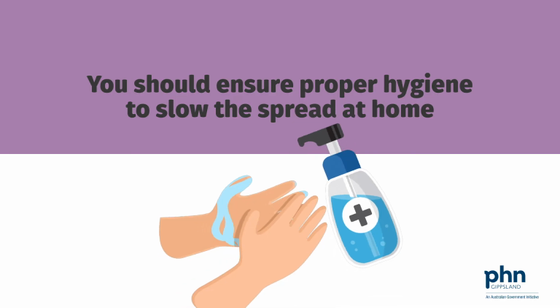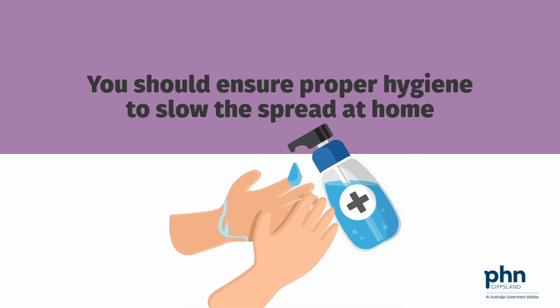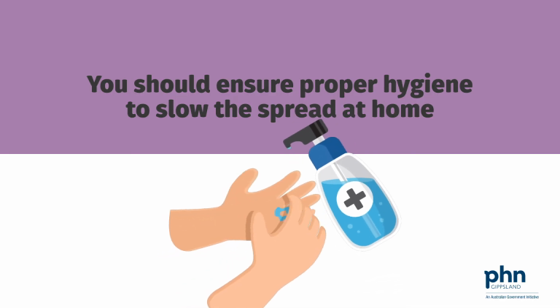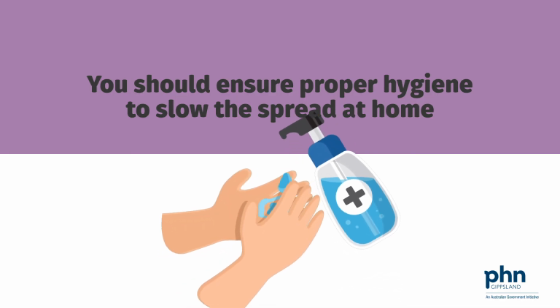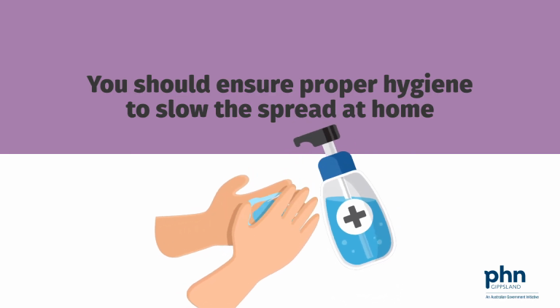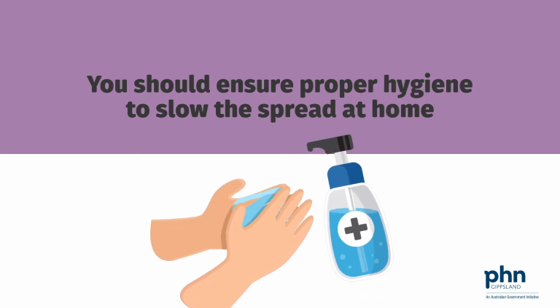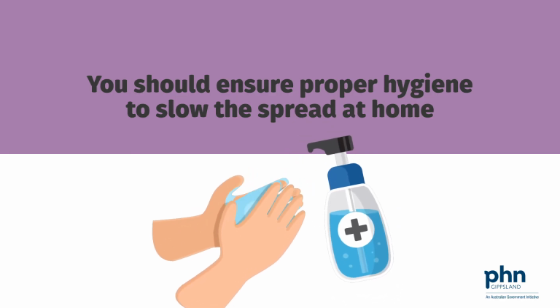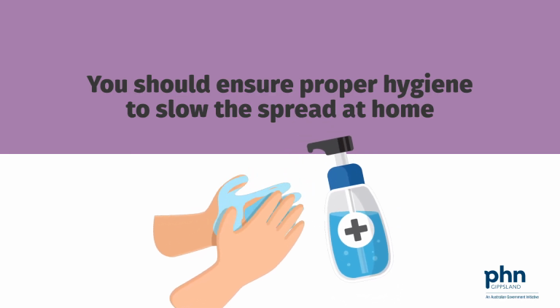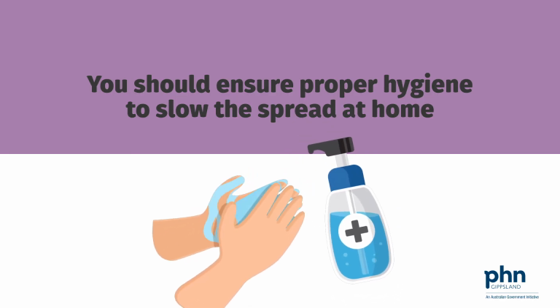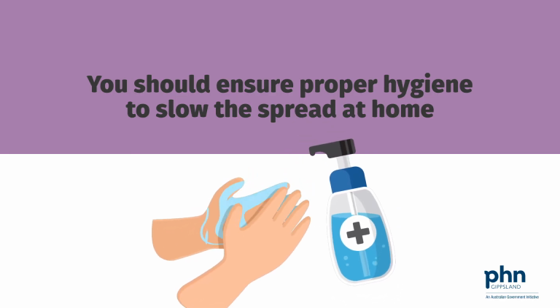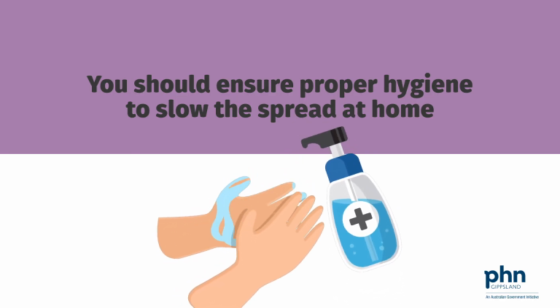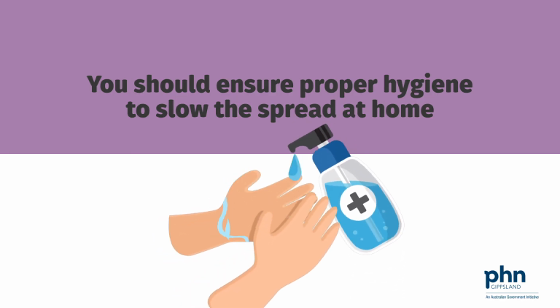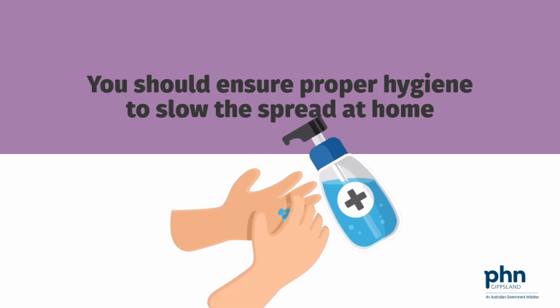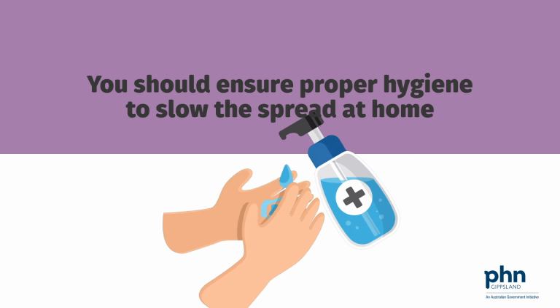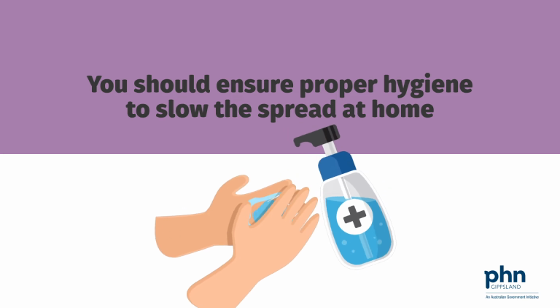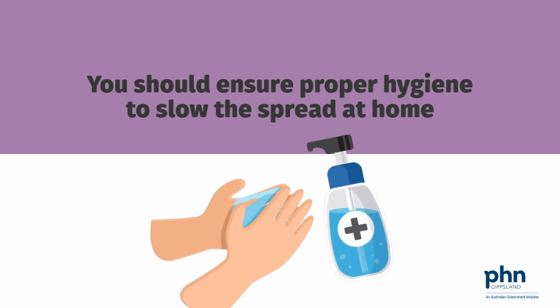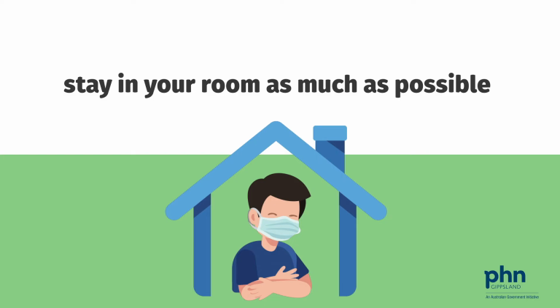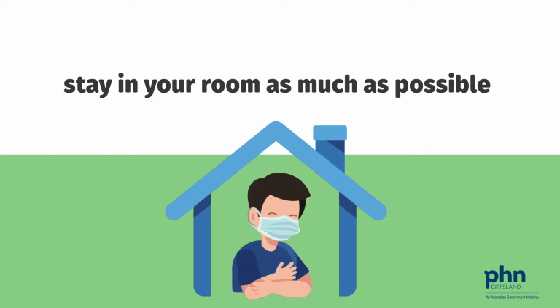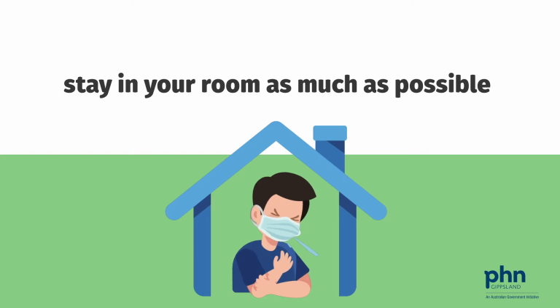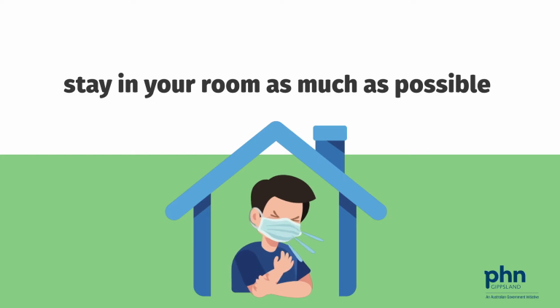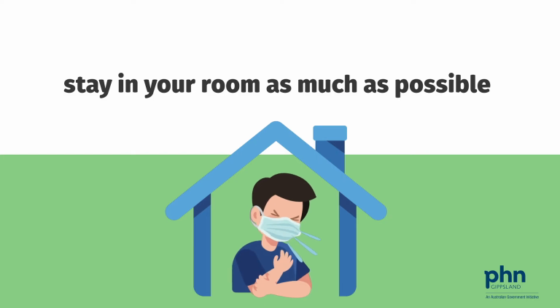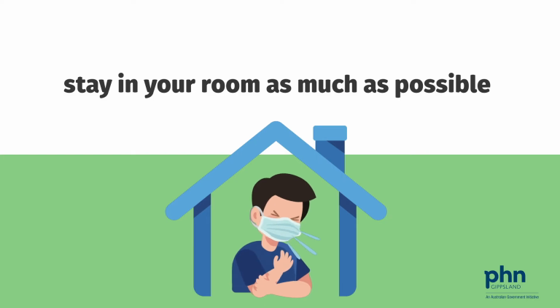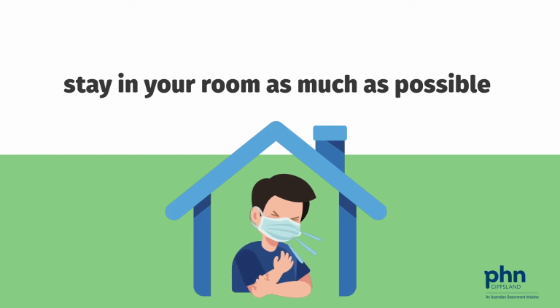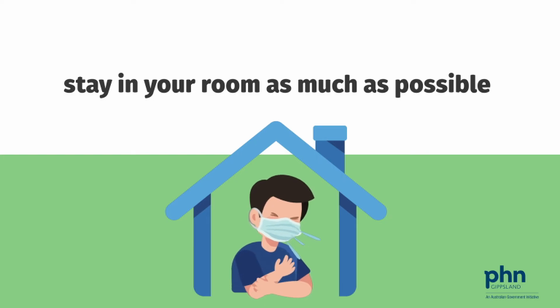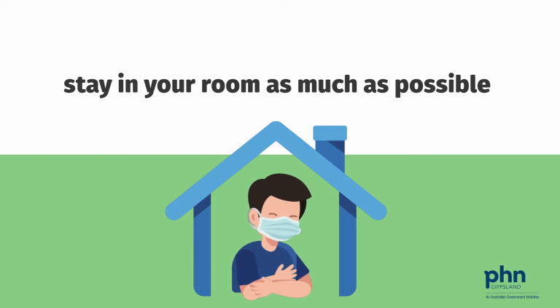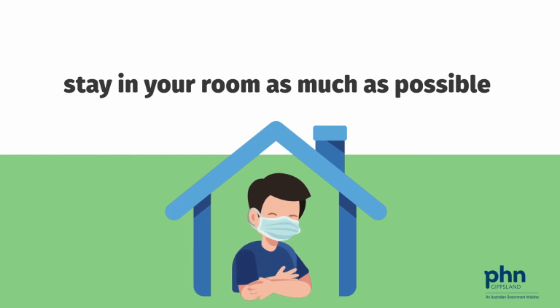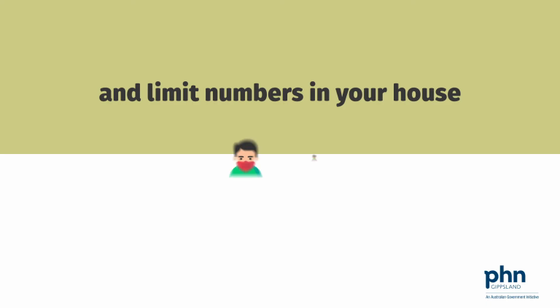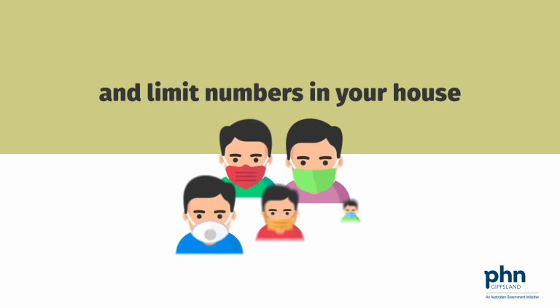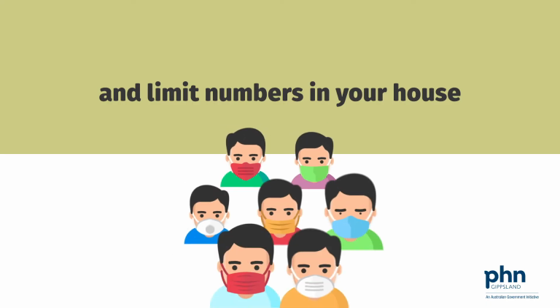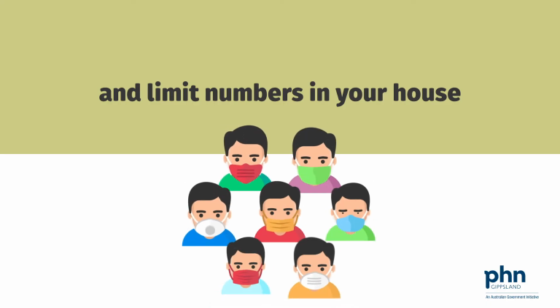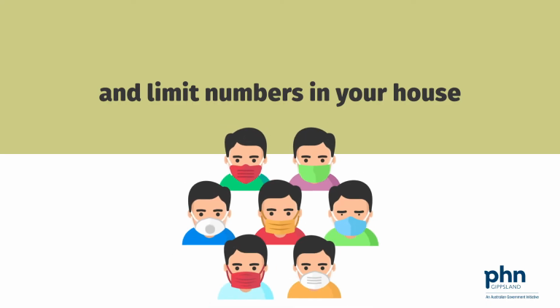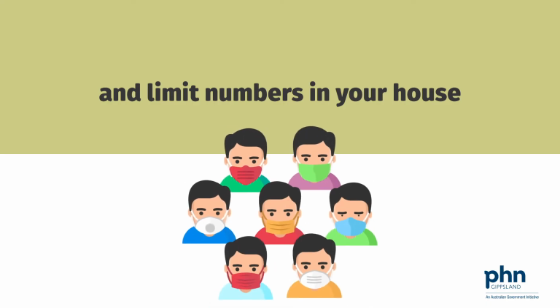You should ensure proper hygiene to slow the spread at home, stay in your room as much as possible, and limit numbers in your house.